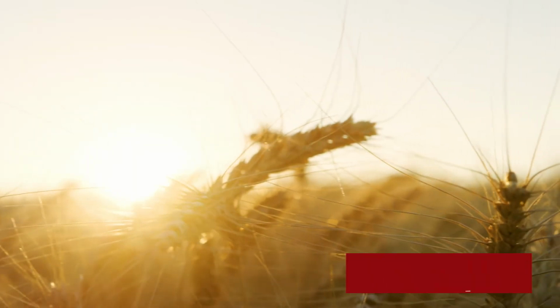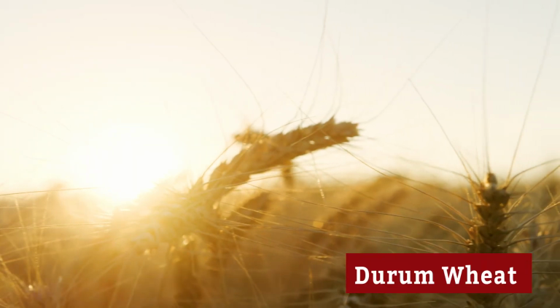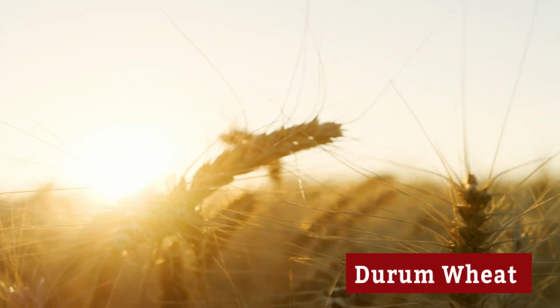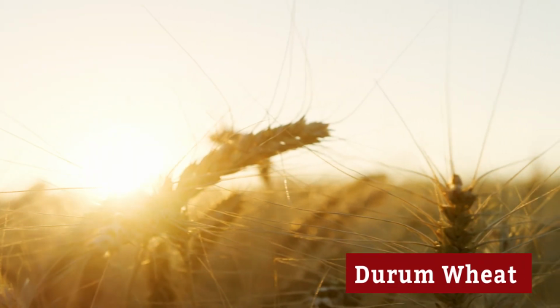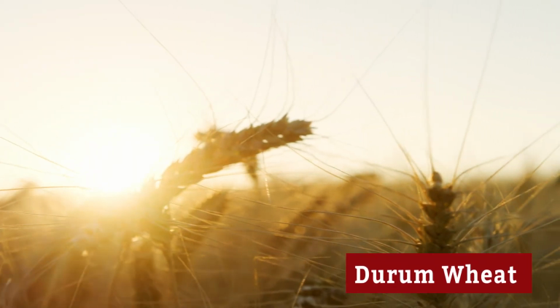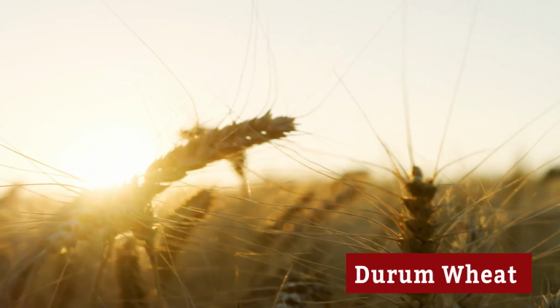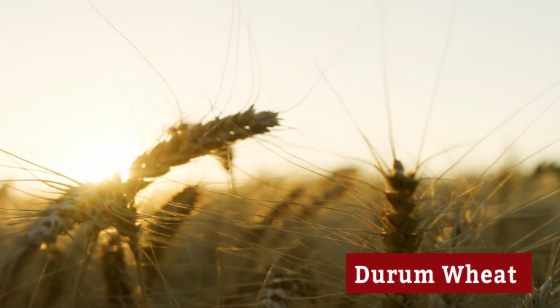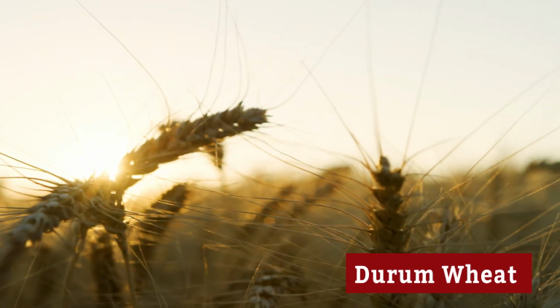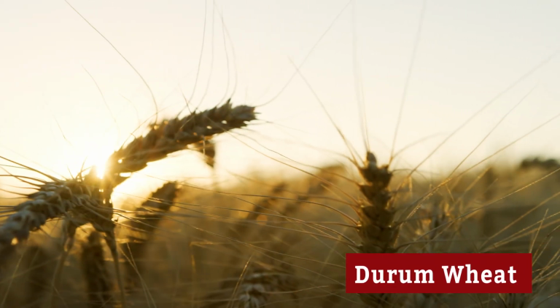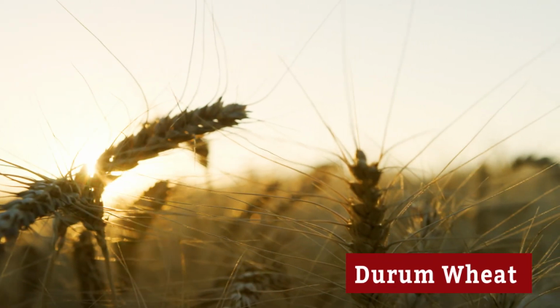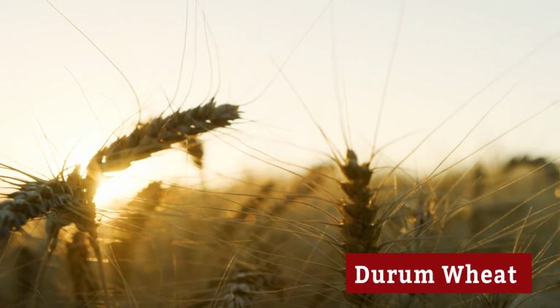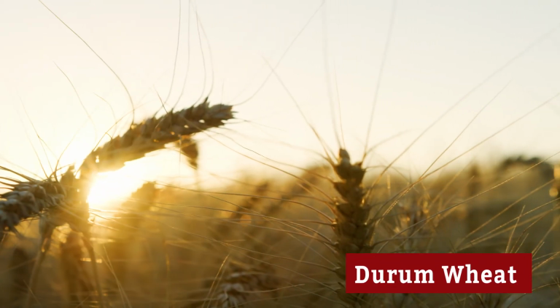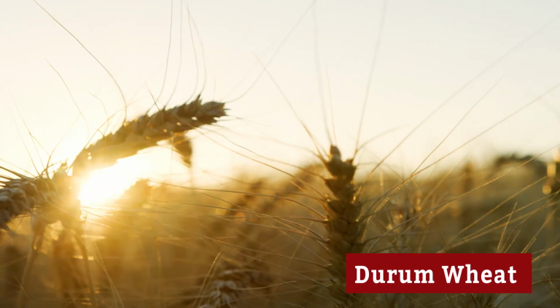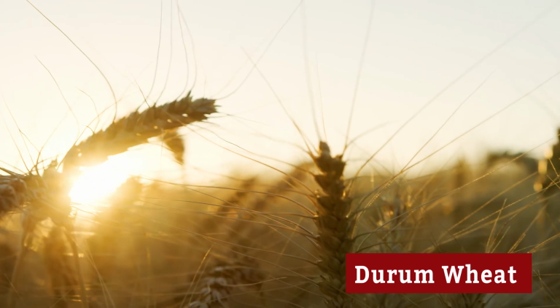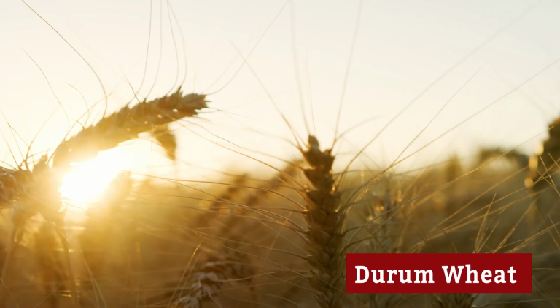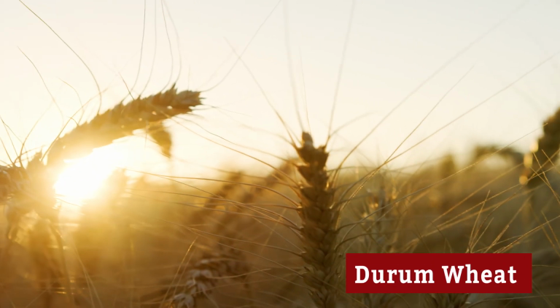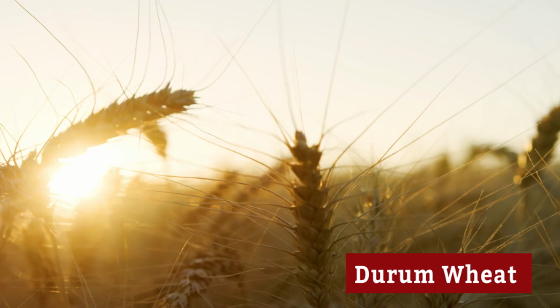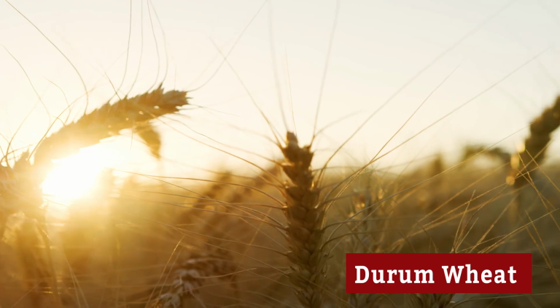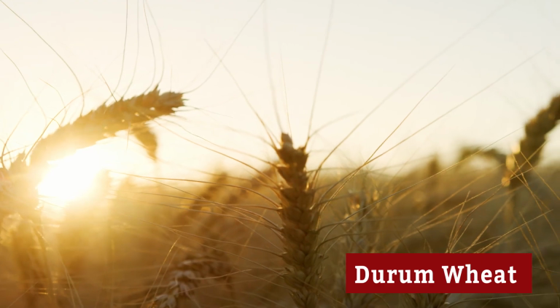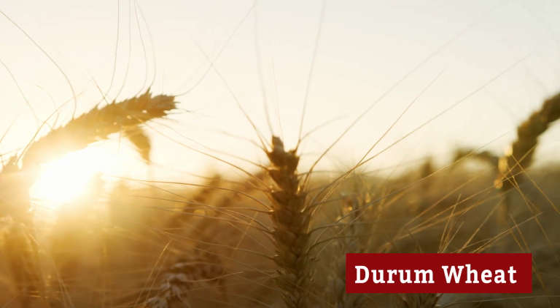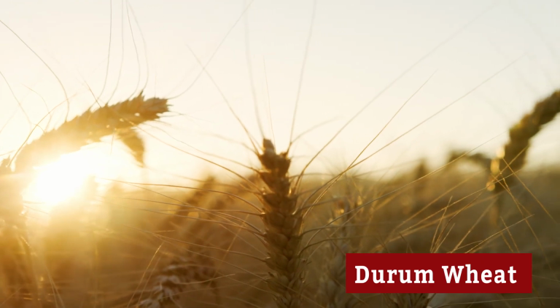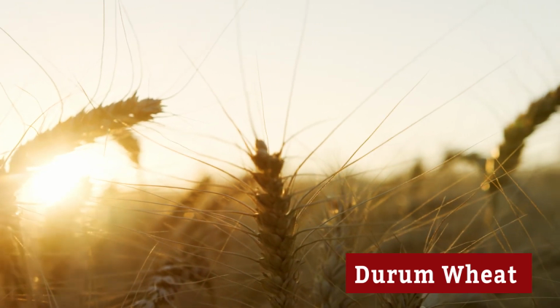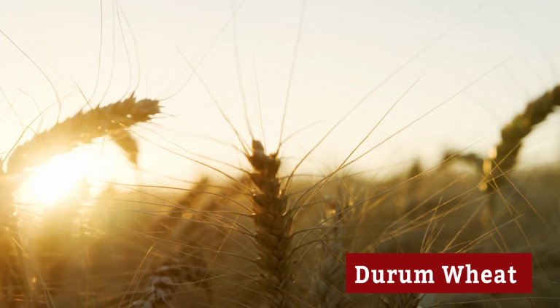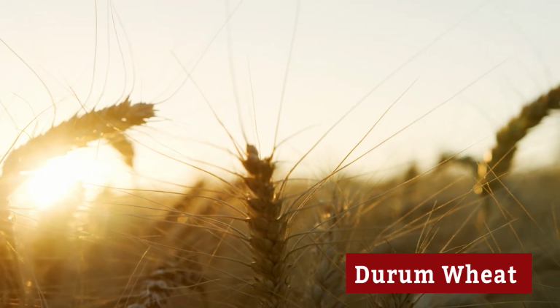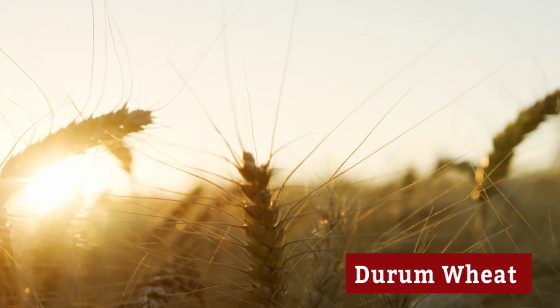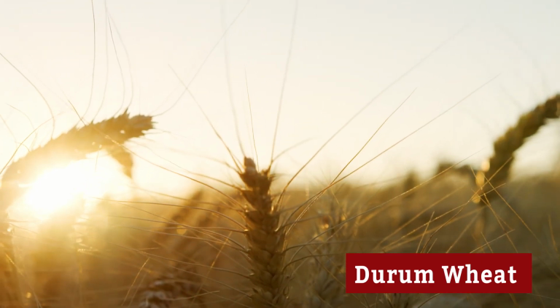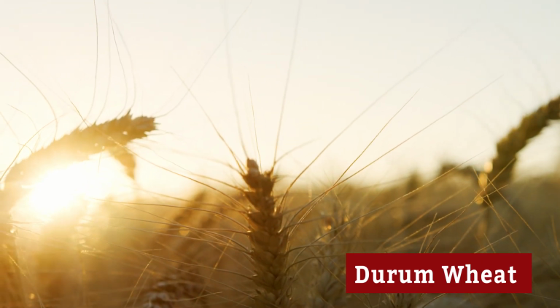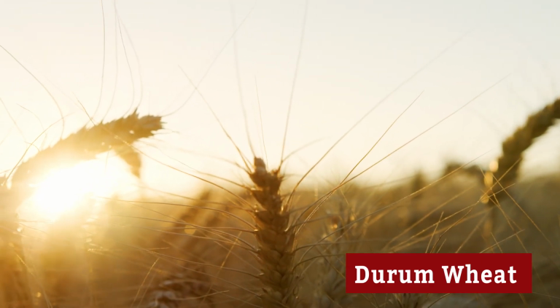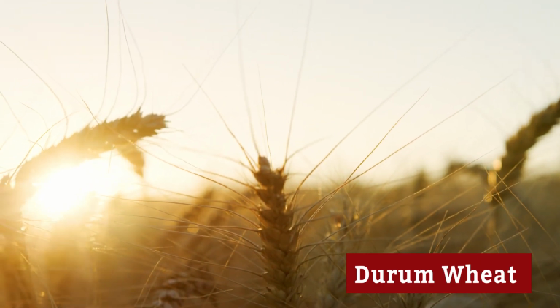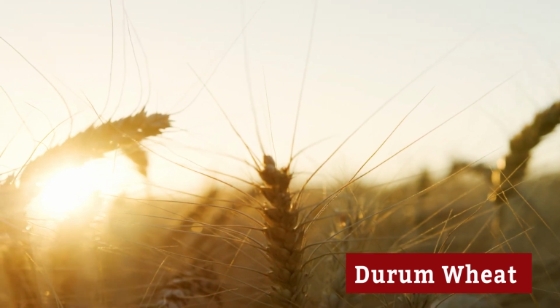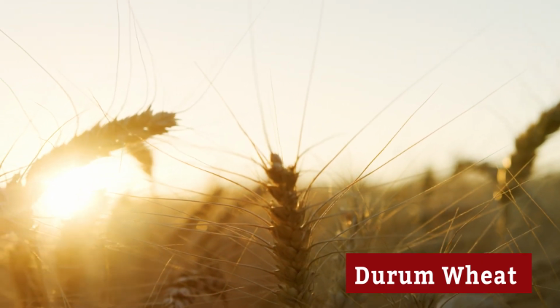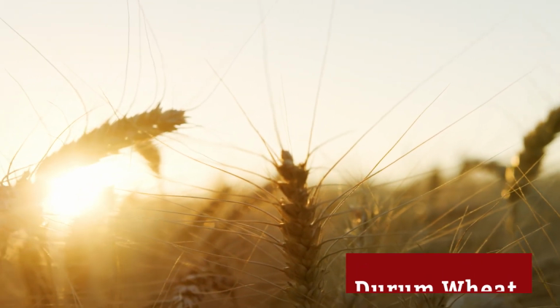There's also durum, the hardest of all wheats, which gets its own class and is primarily used in pastas.